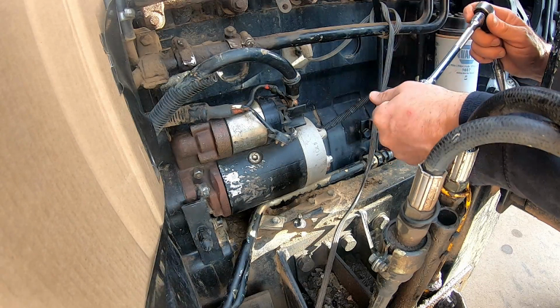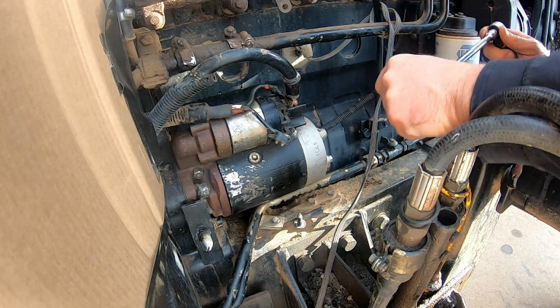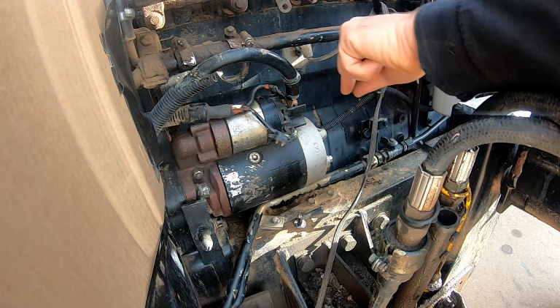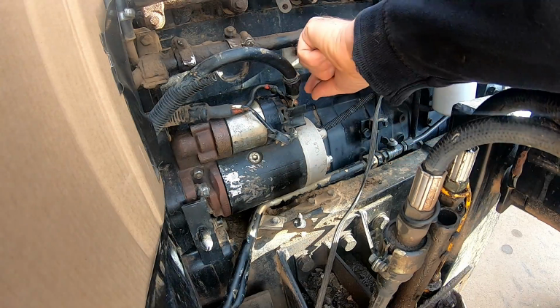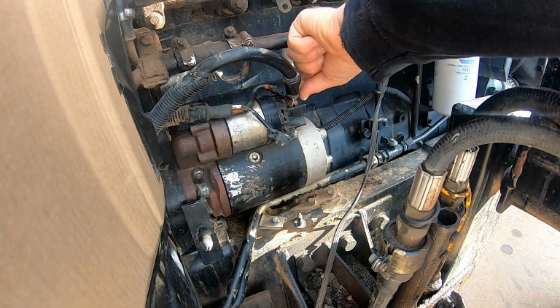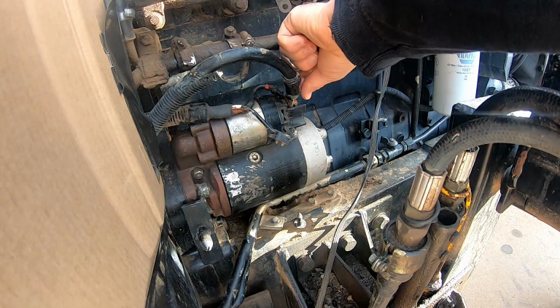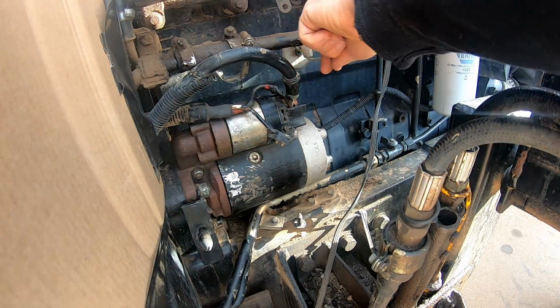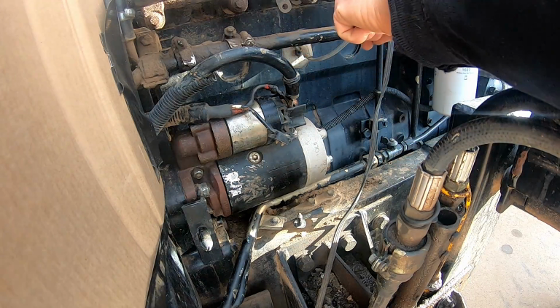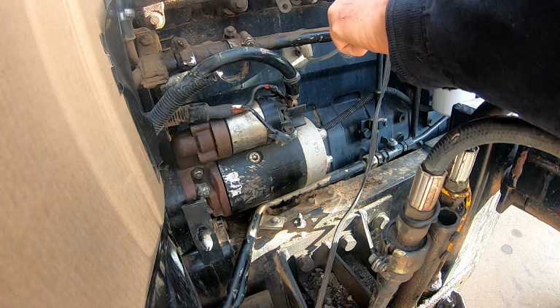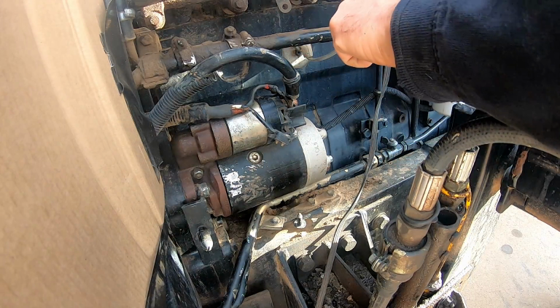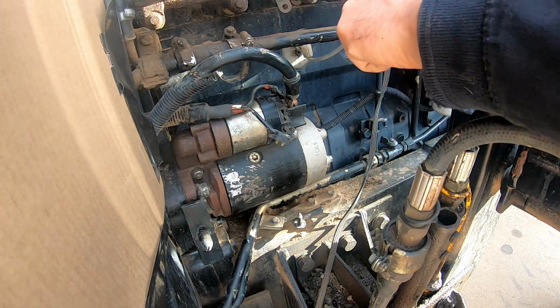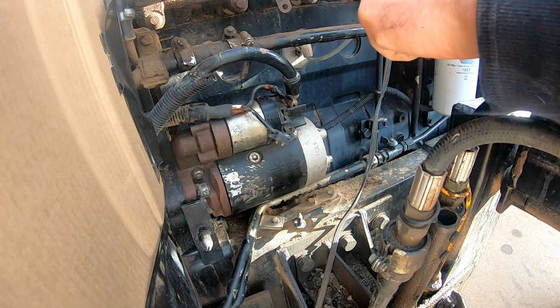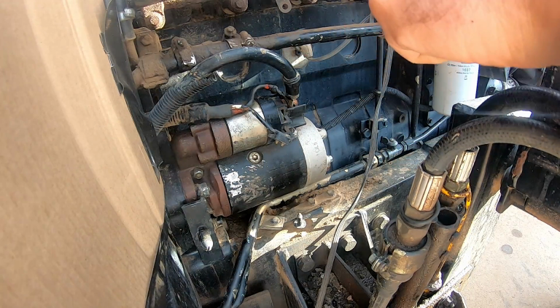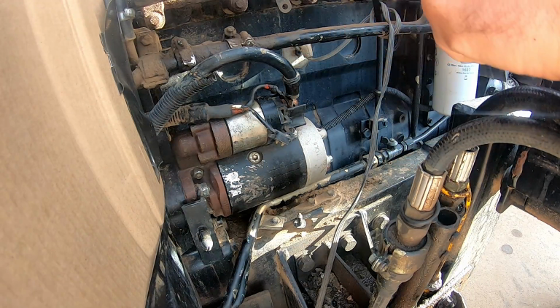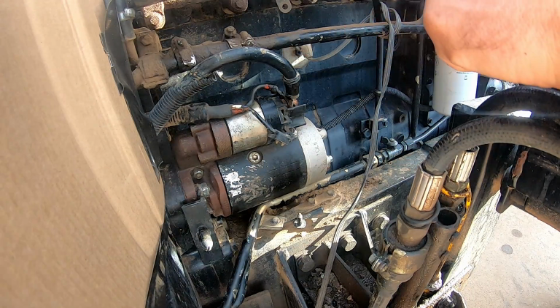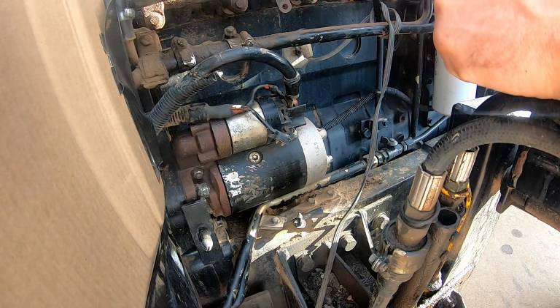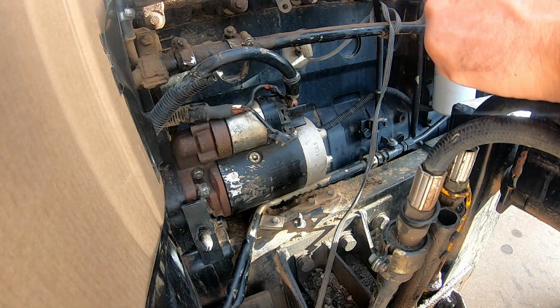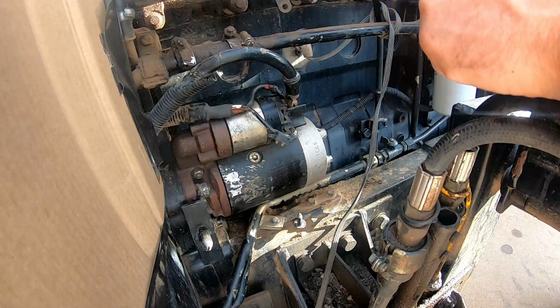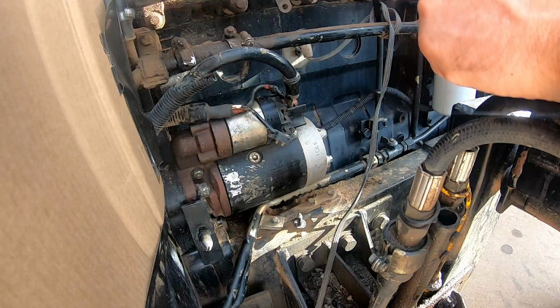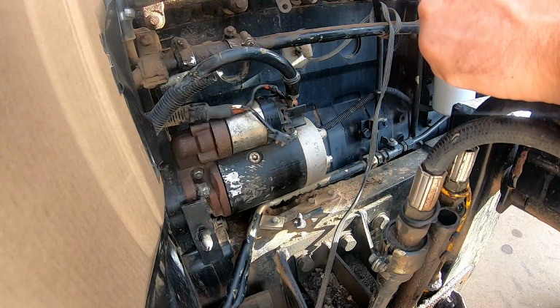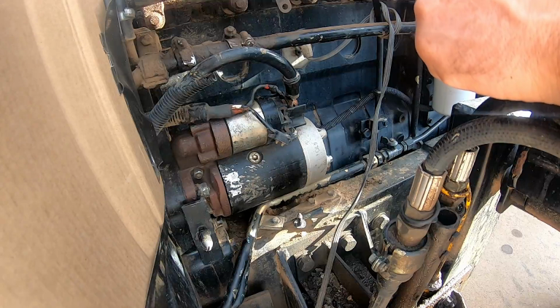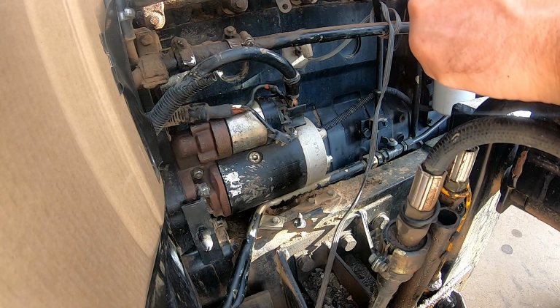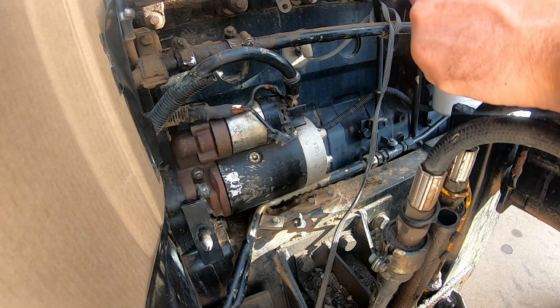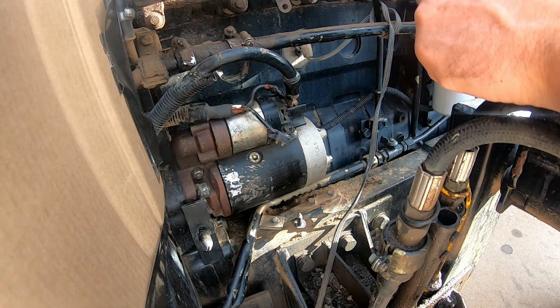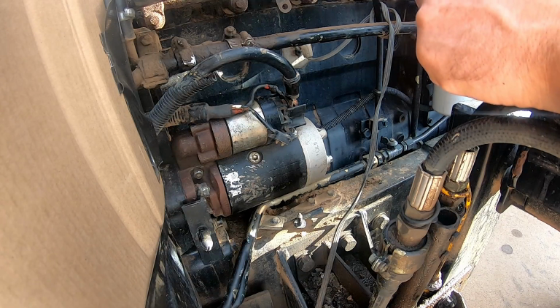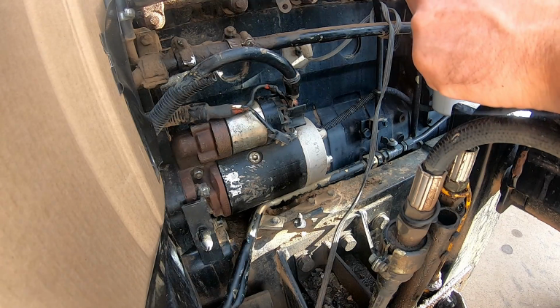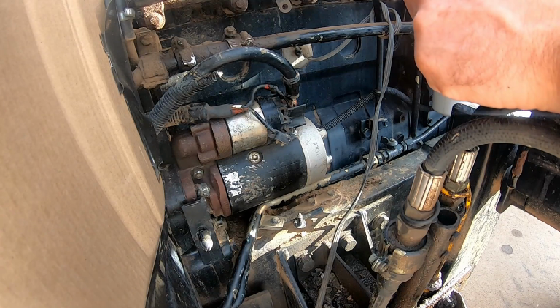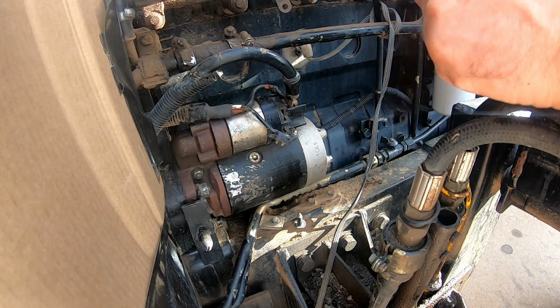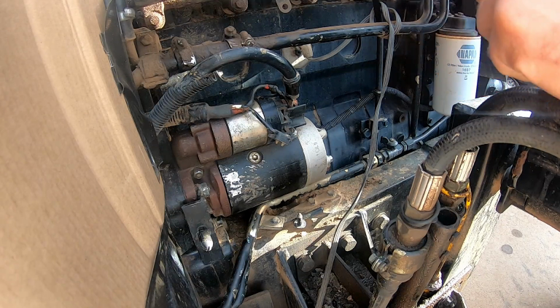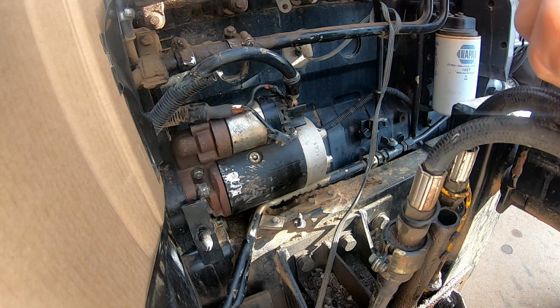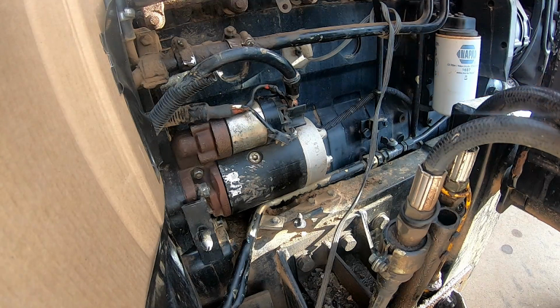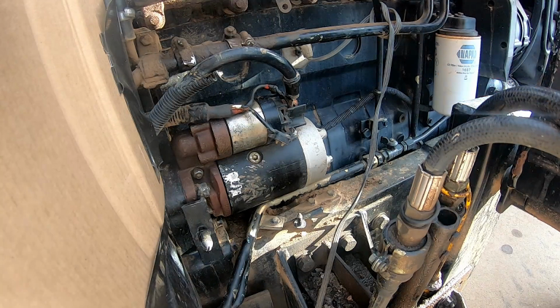Be sure to save these bolts and lock washers, because a lot of times when you get a new starter they don't send you the old hardware.